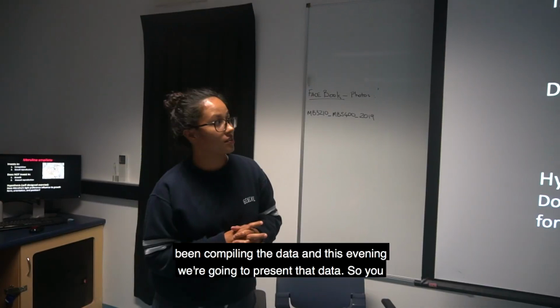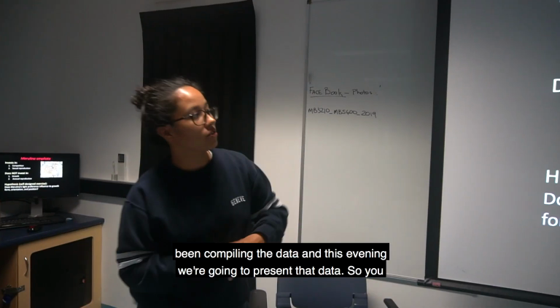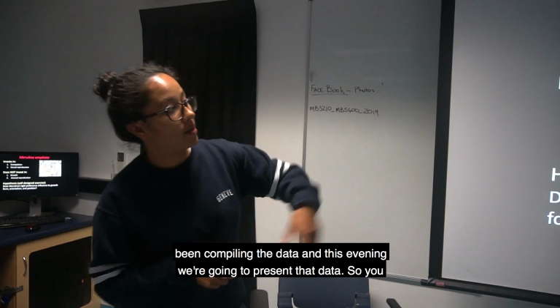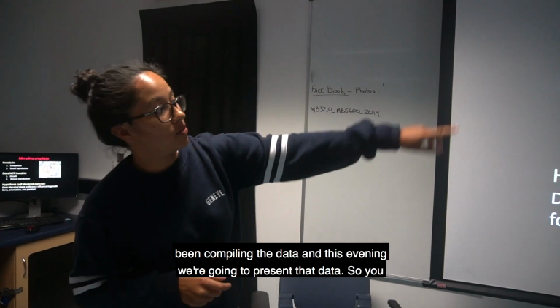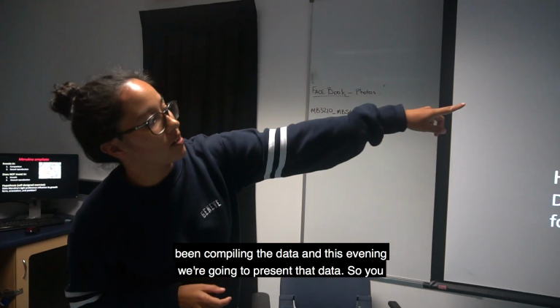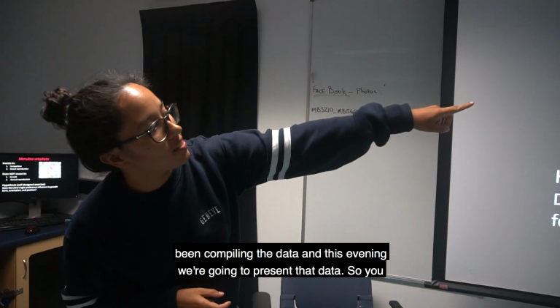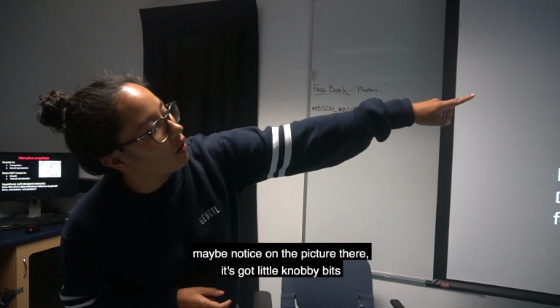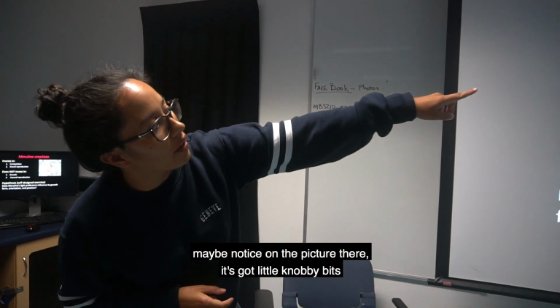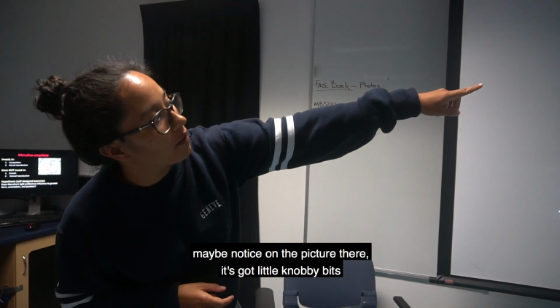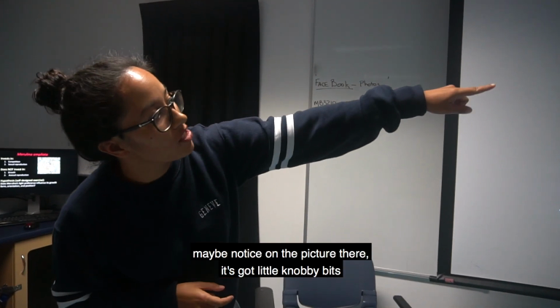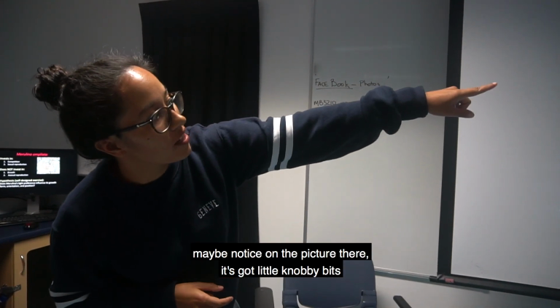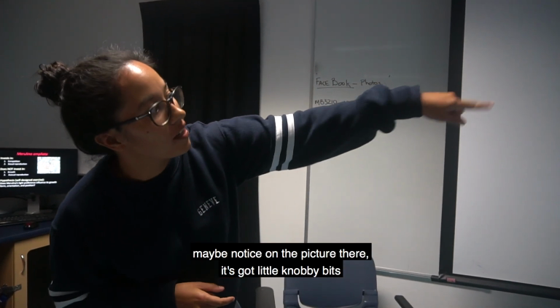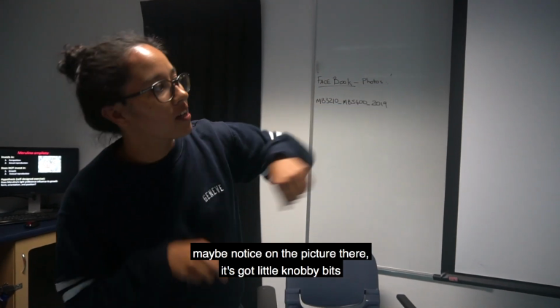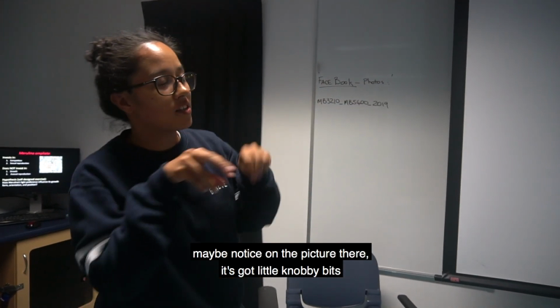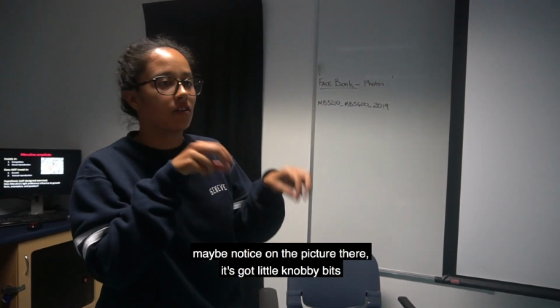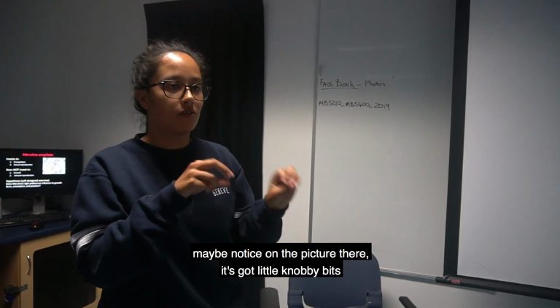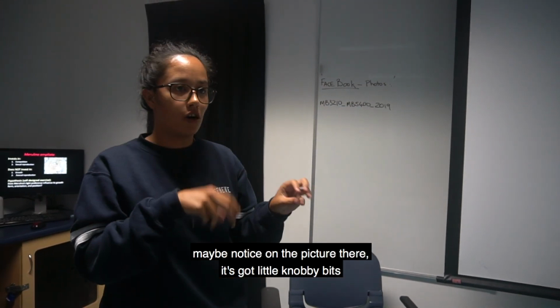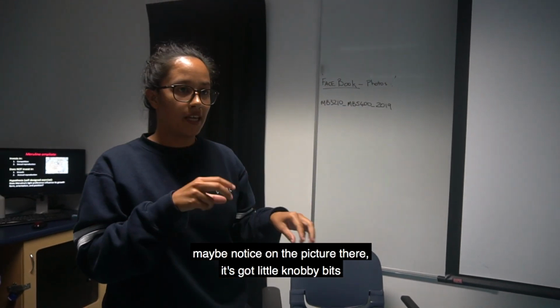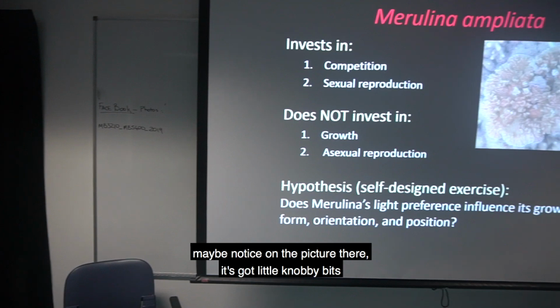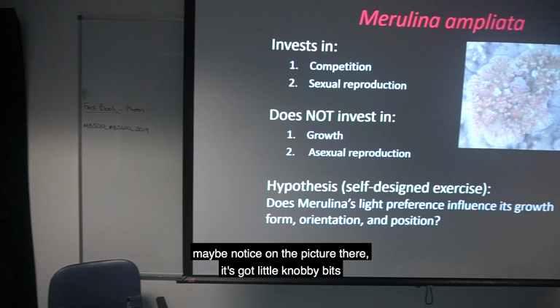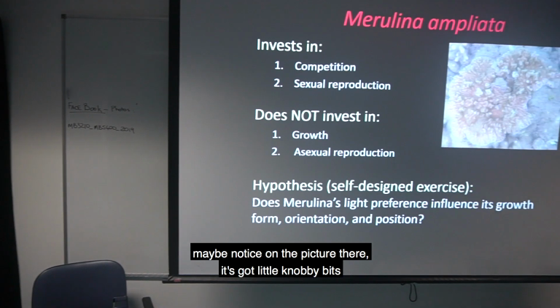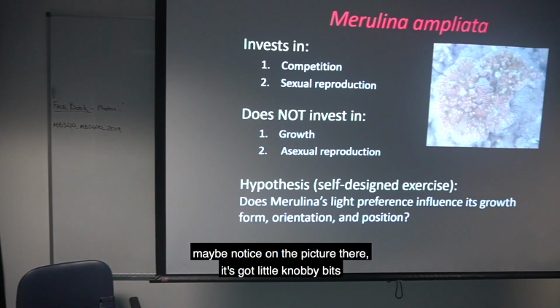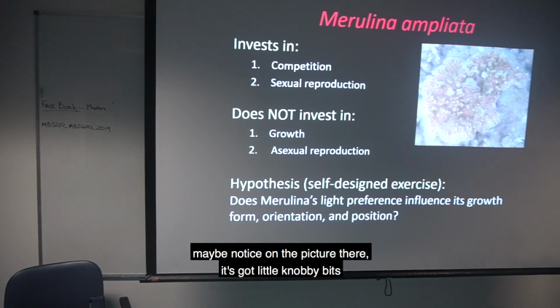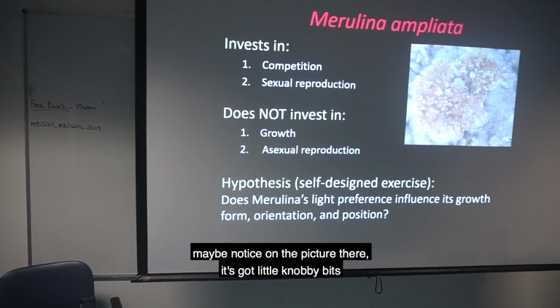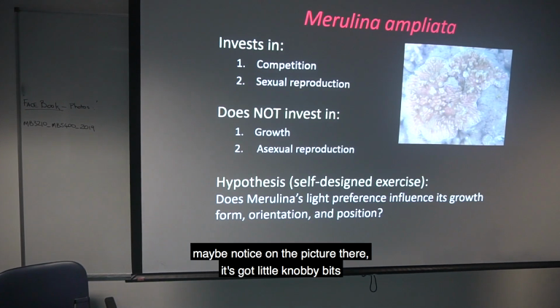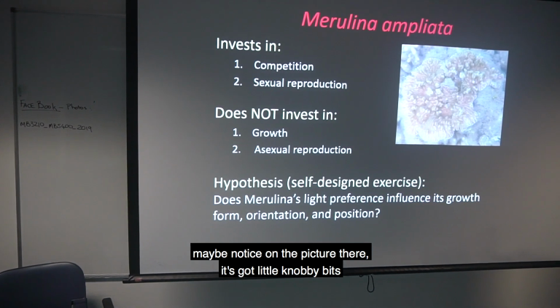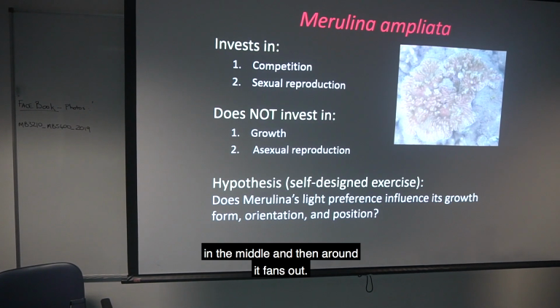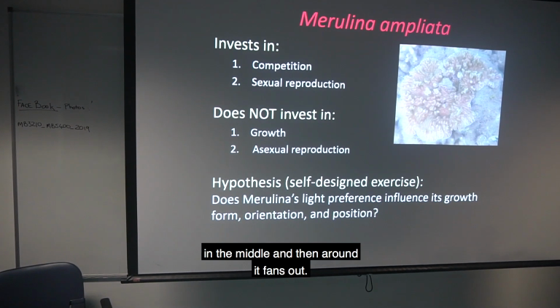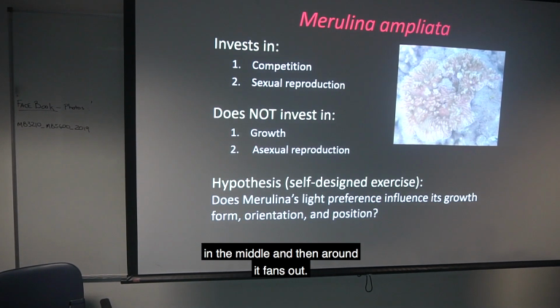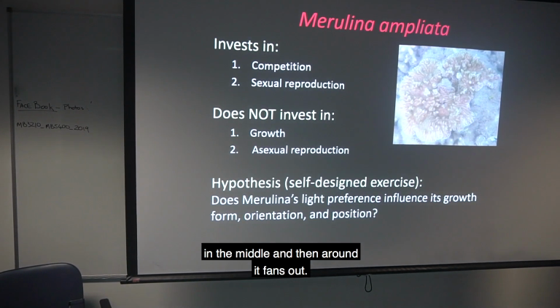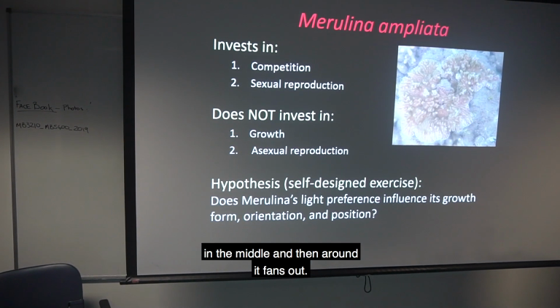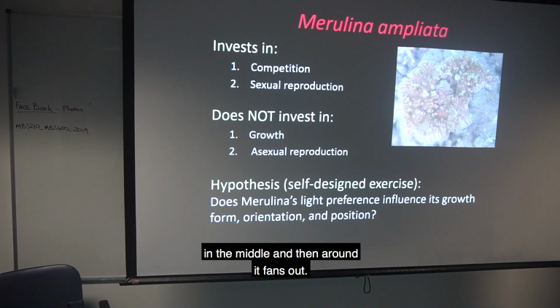So maybe you'll notice in the picture it's got little knobby bits in the middle and then around it fans out.